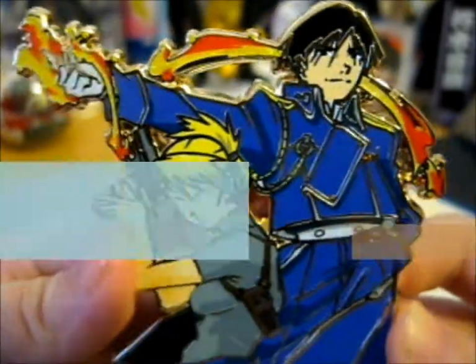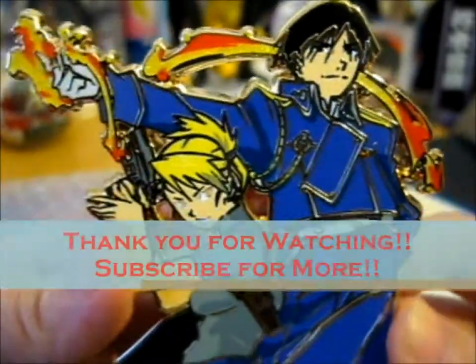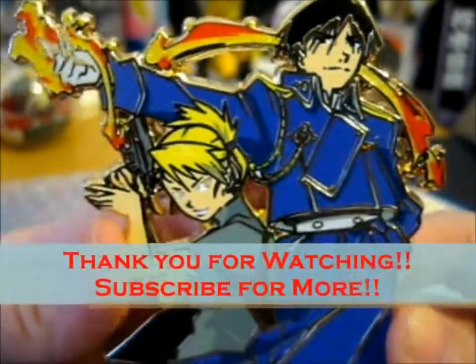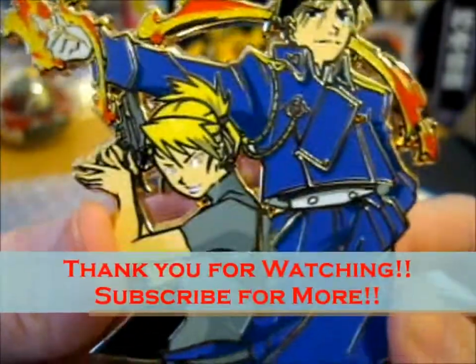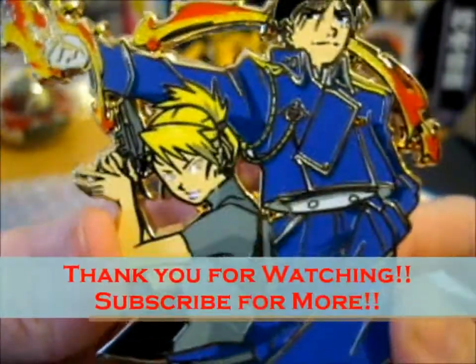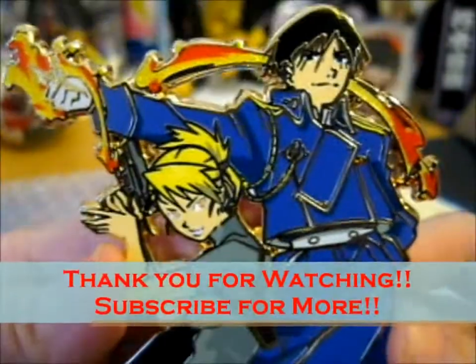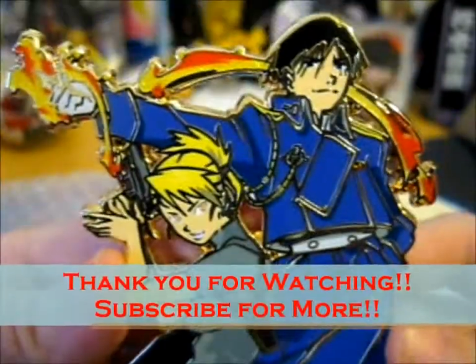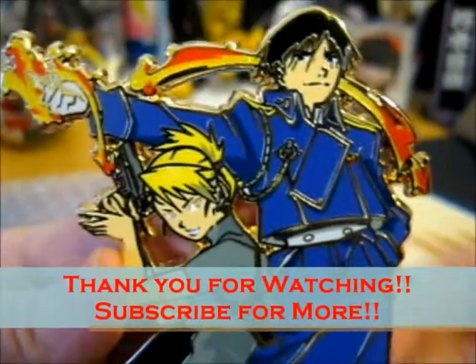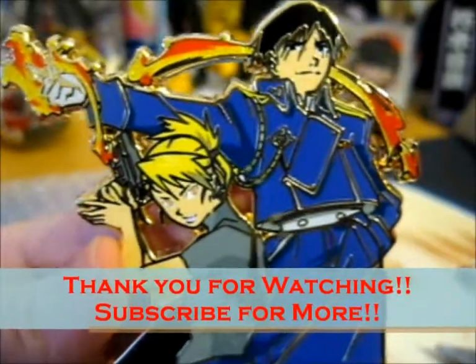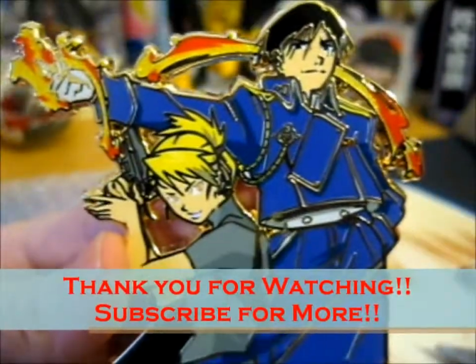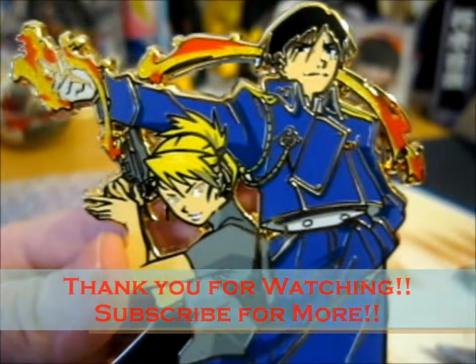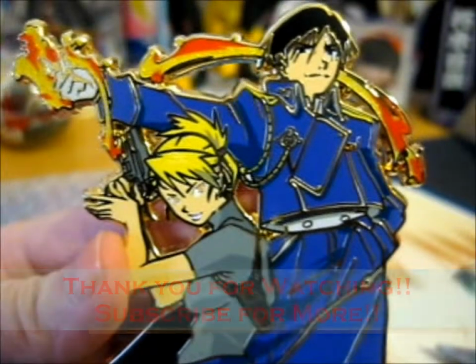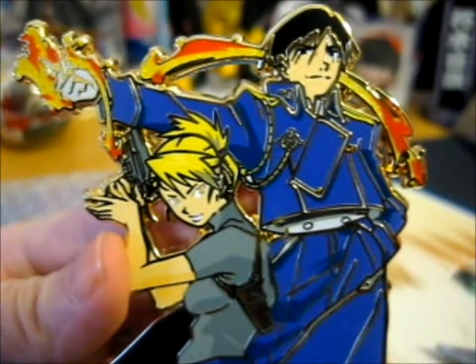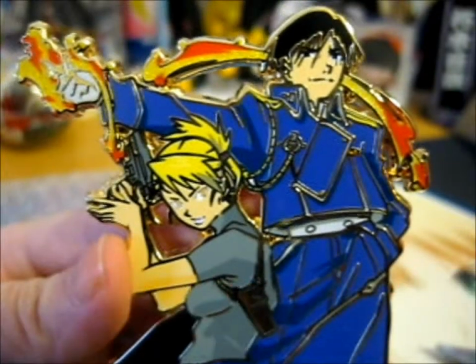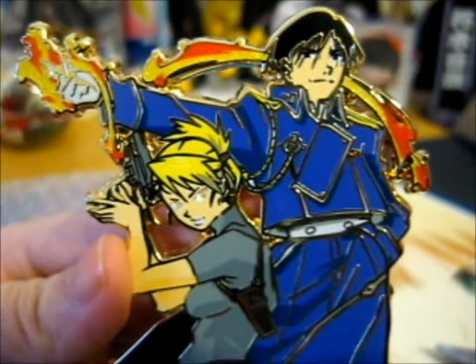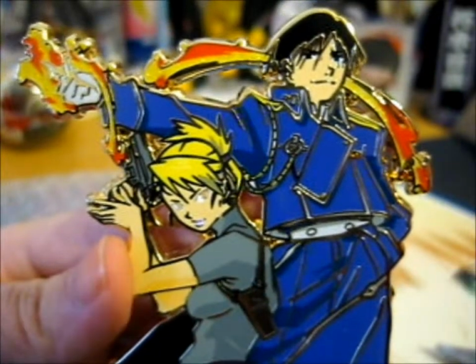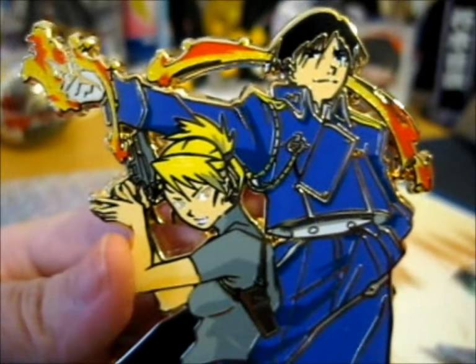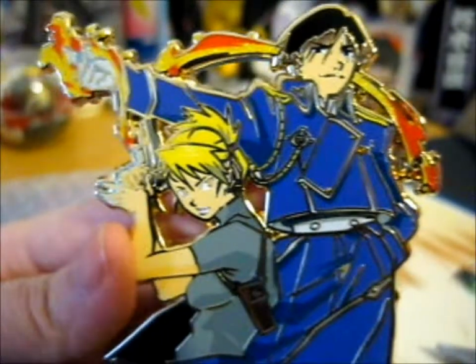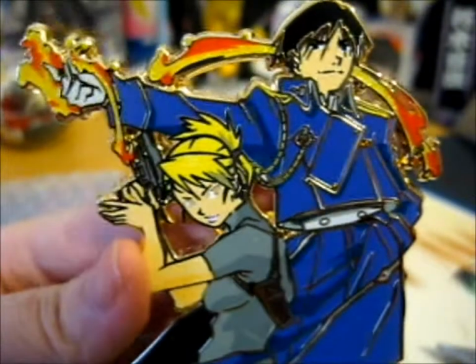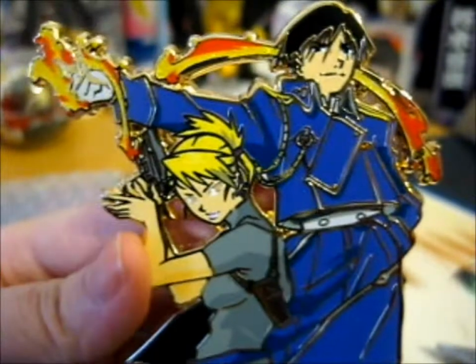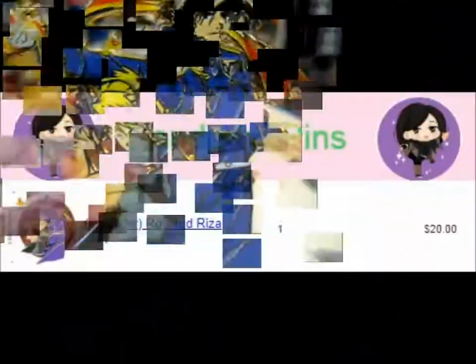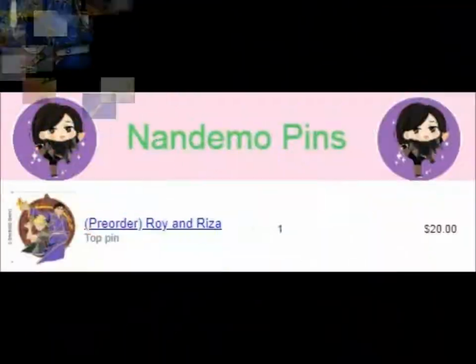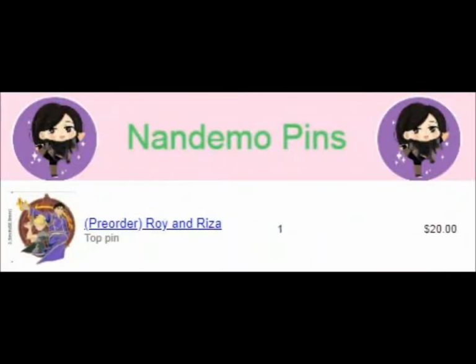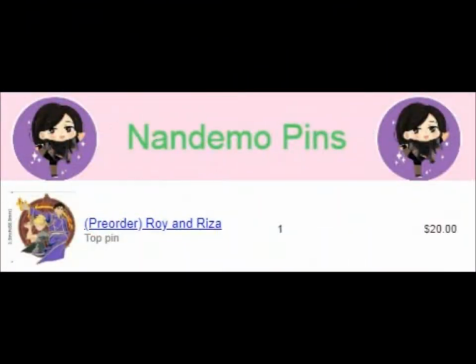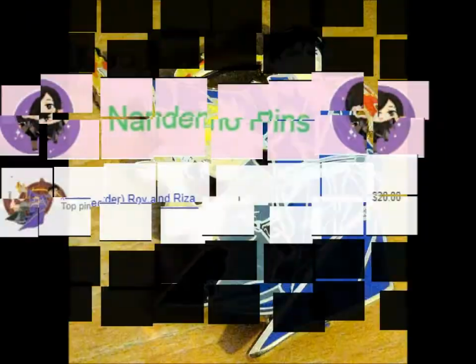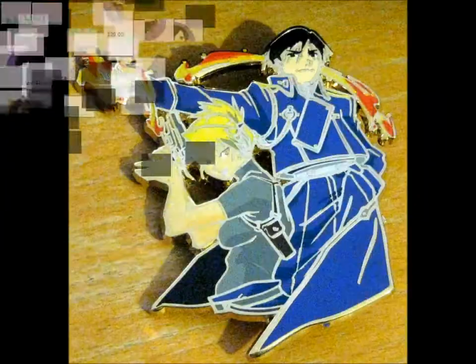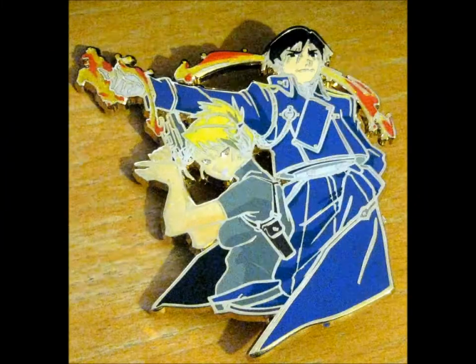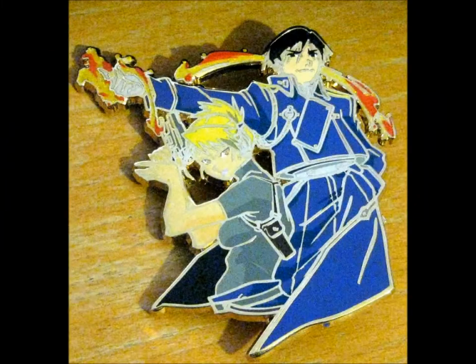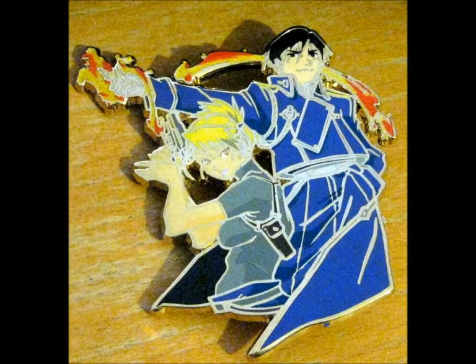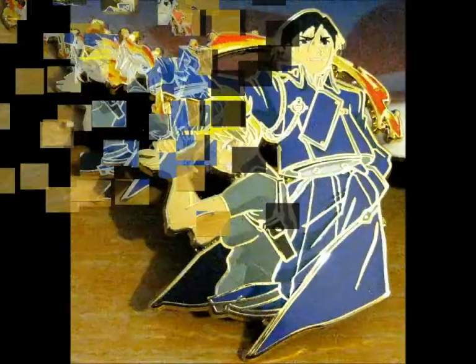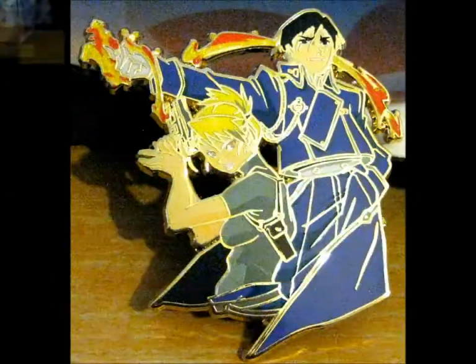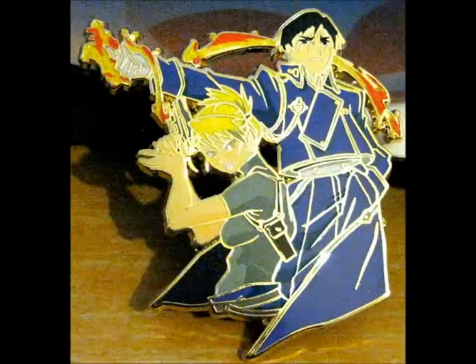Thank you for watching. If you want to see more, subscribe for notifications. We'll see you next time.